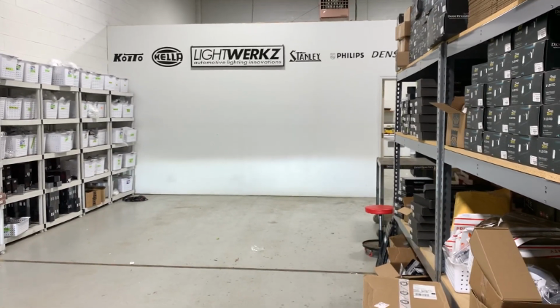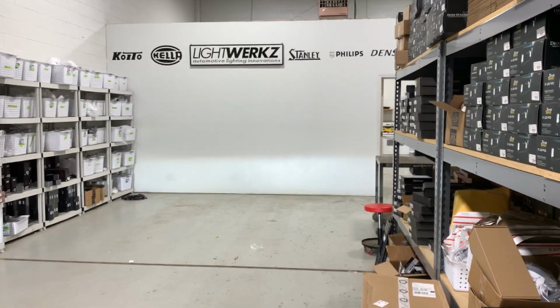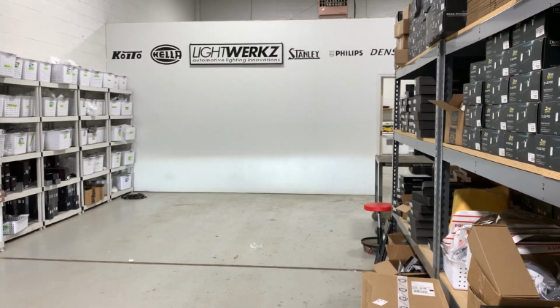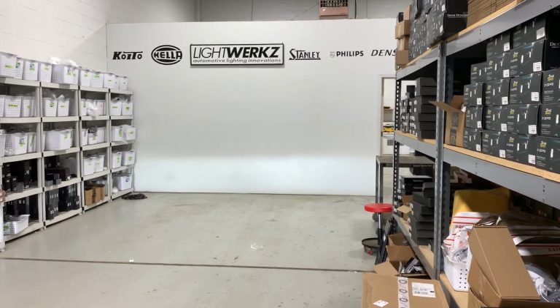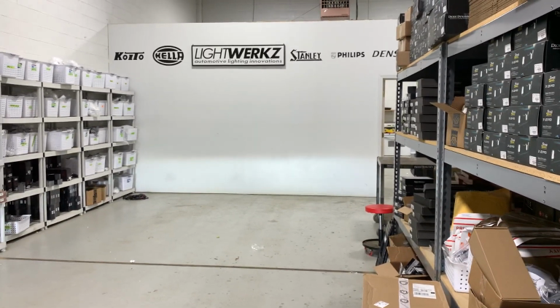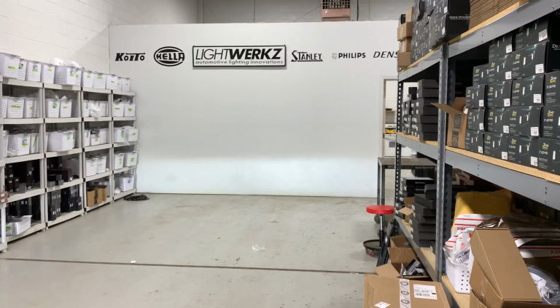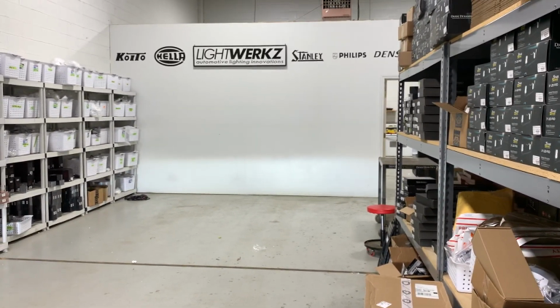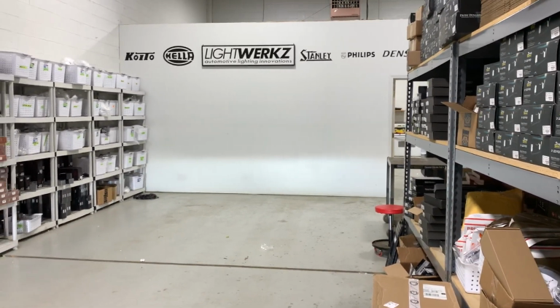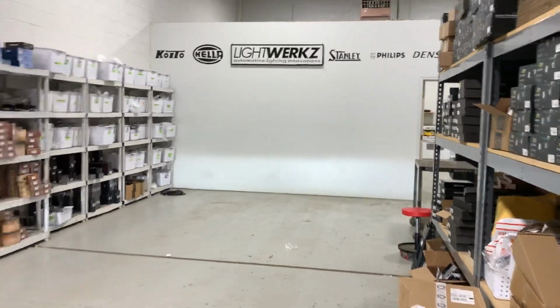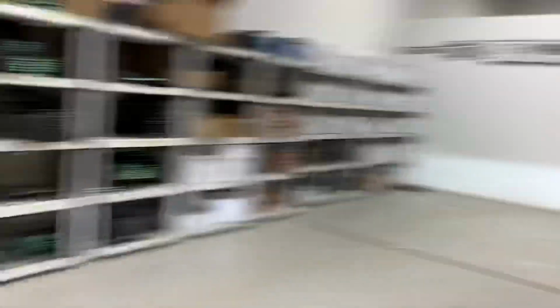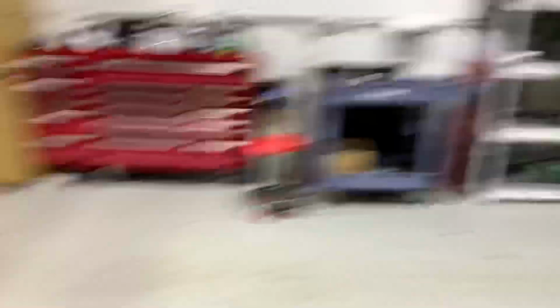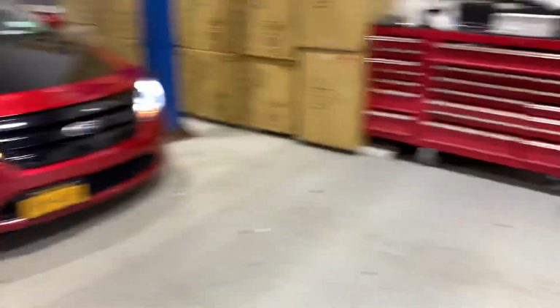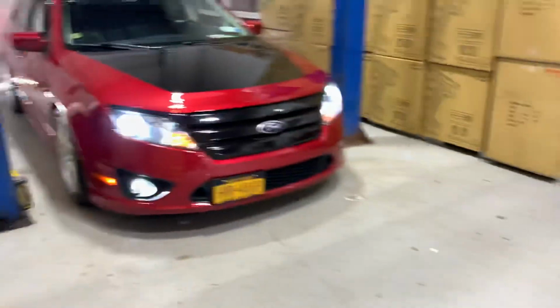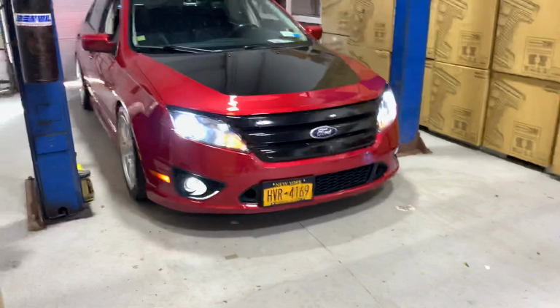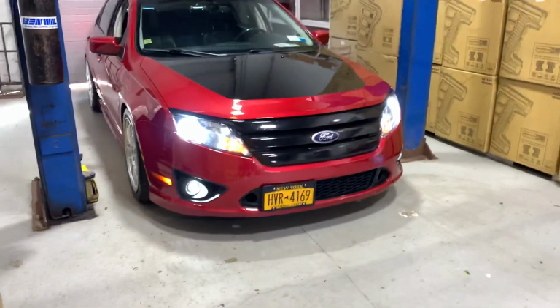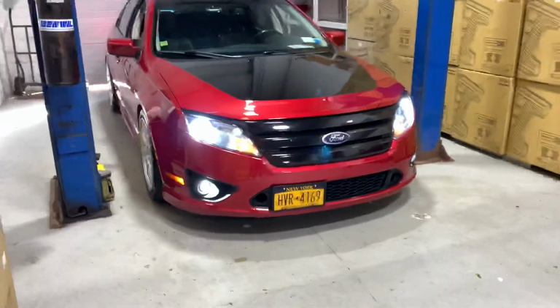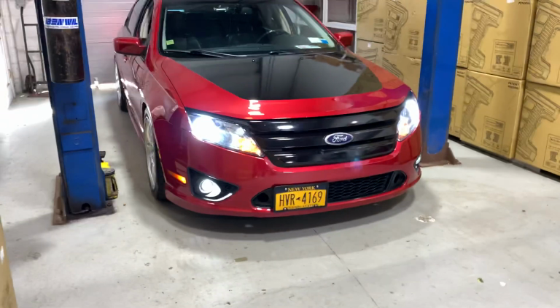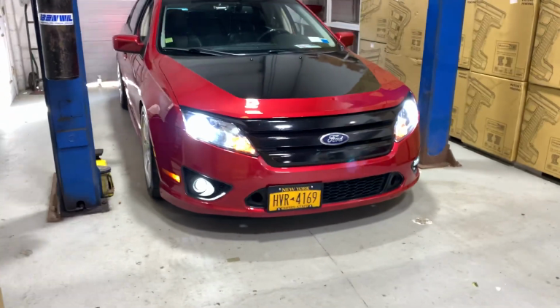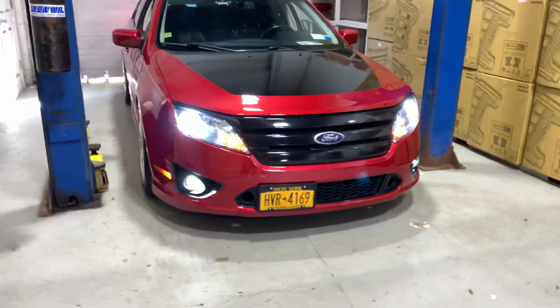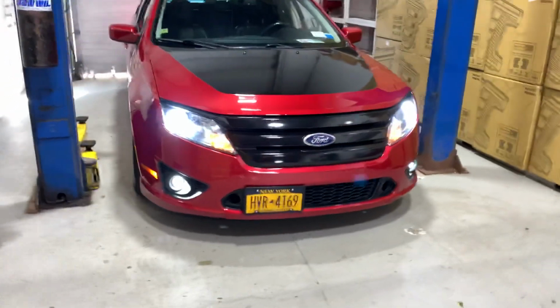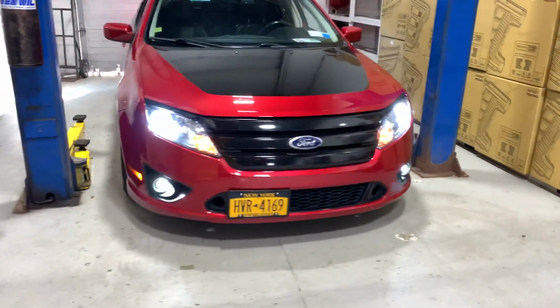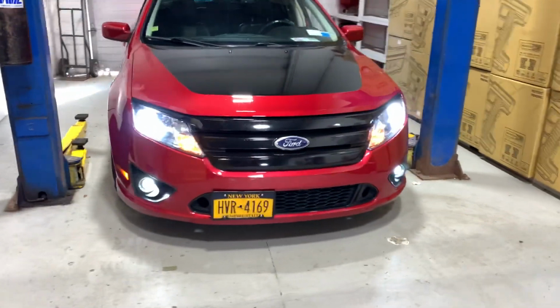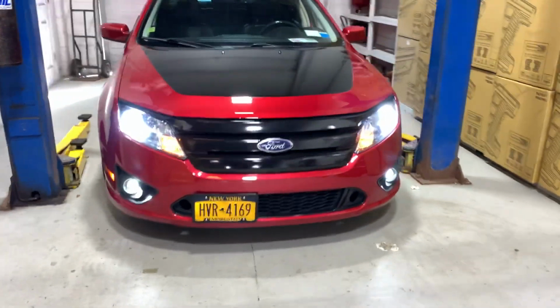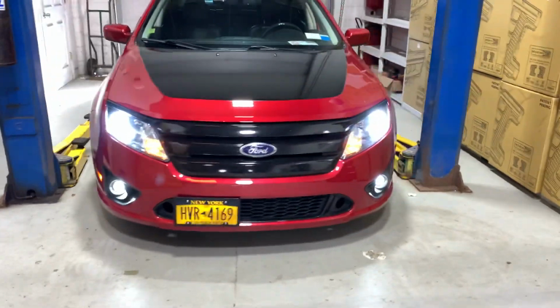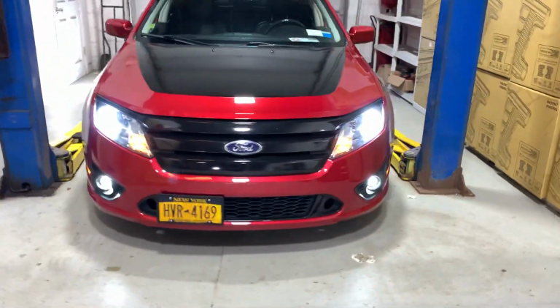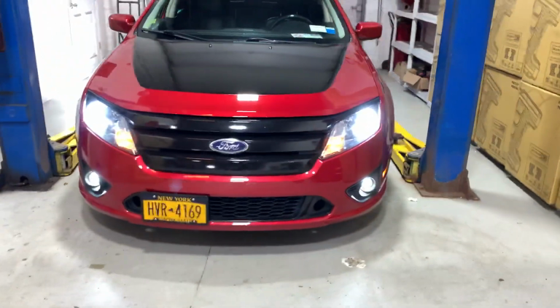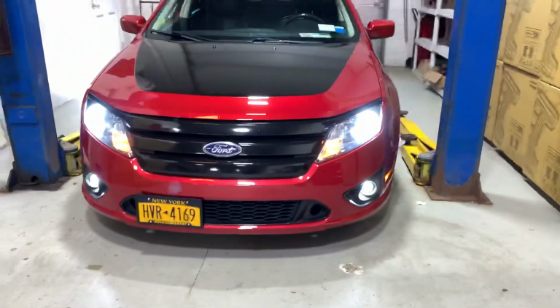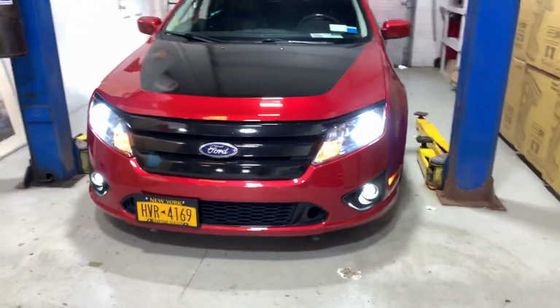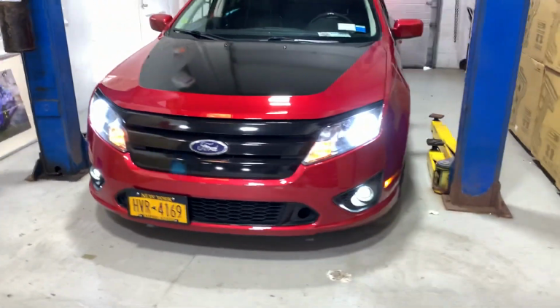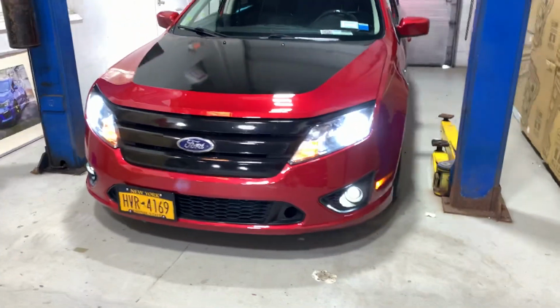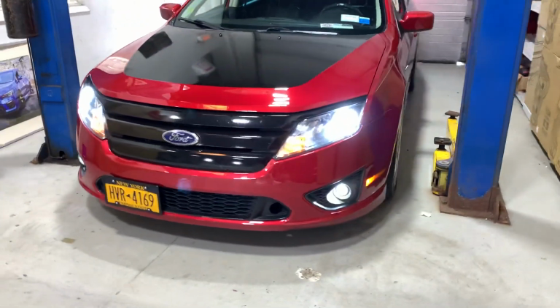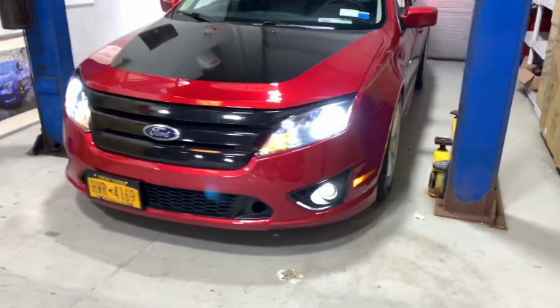The cutoff is really, really solid. The distribution is much wider and we measured twice the amount of light output than the stock bulb.